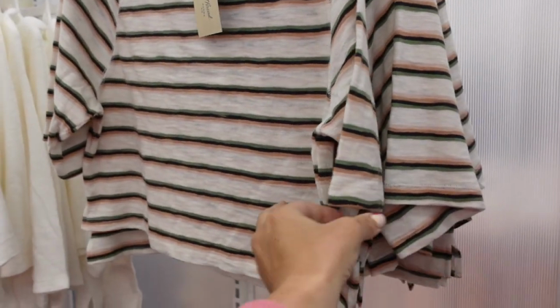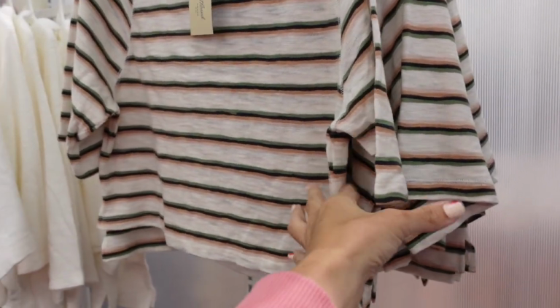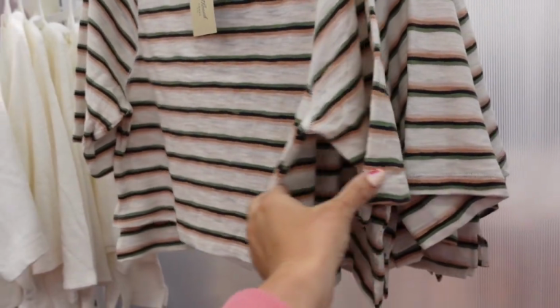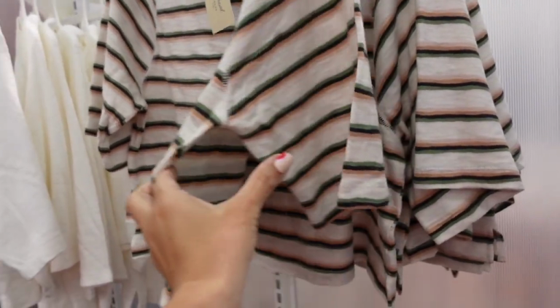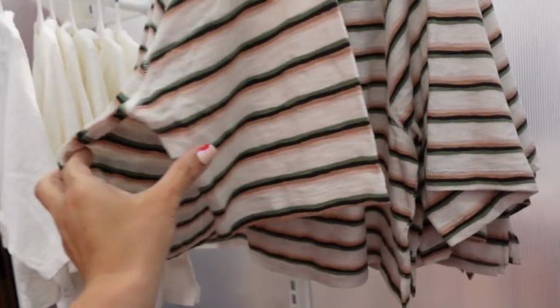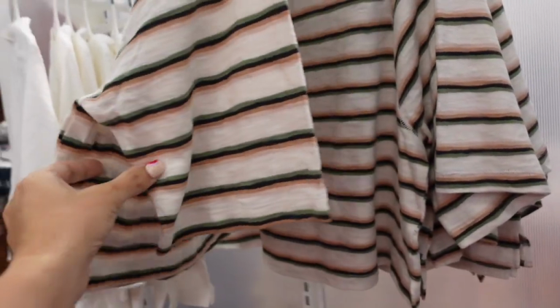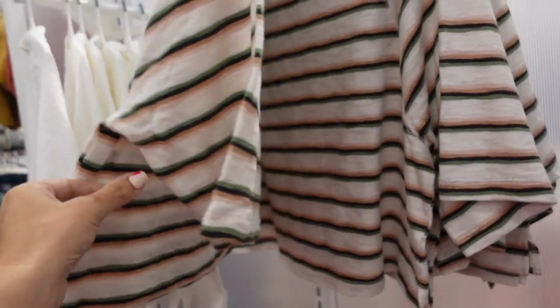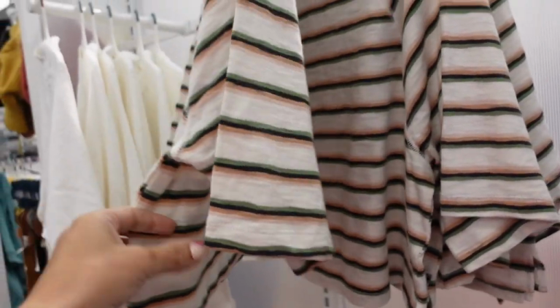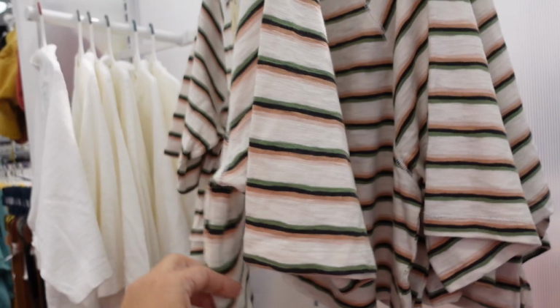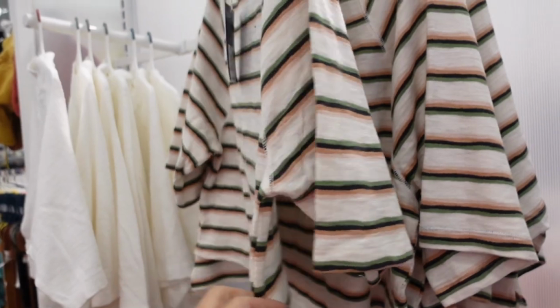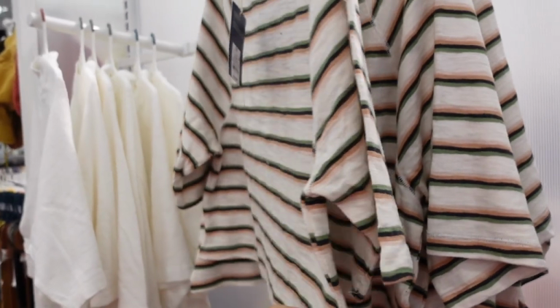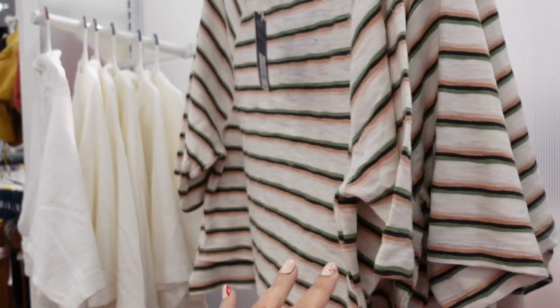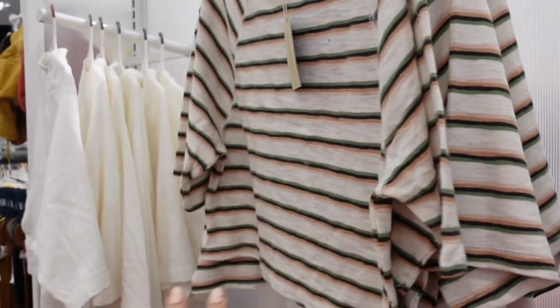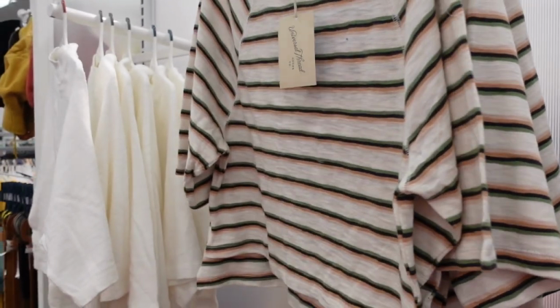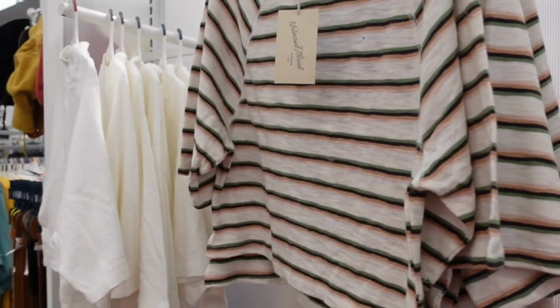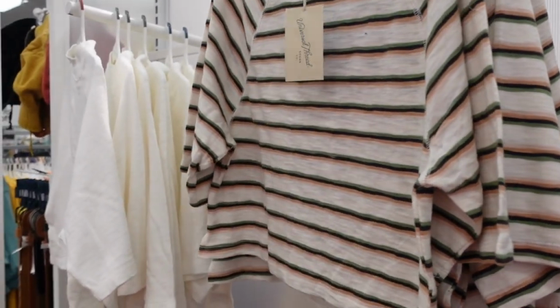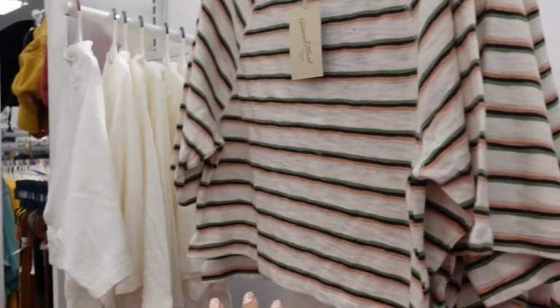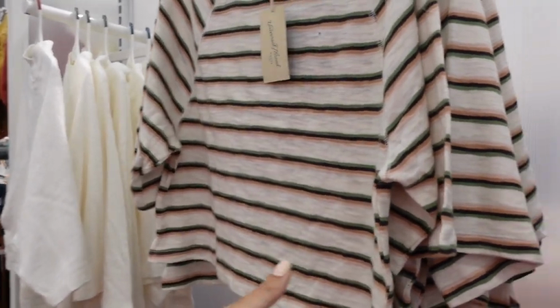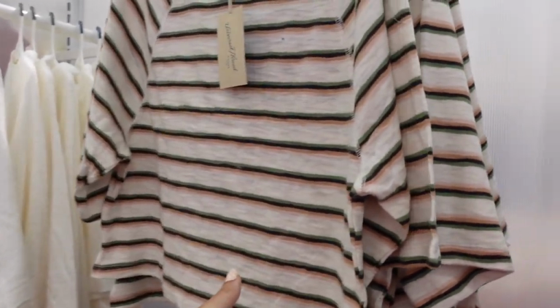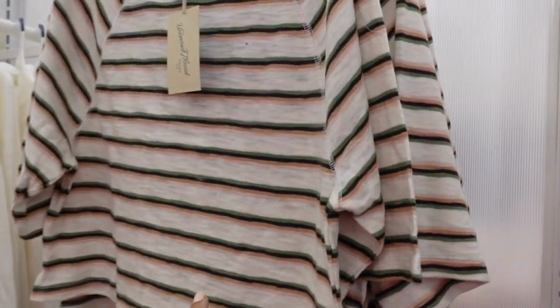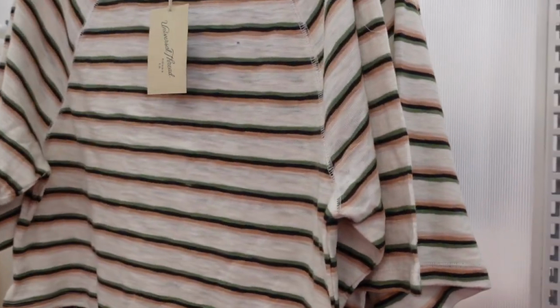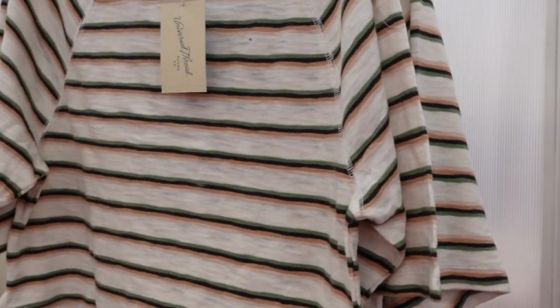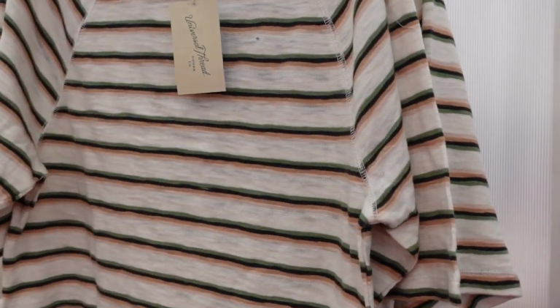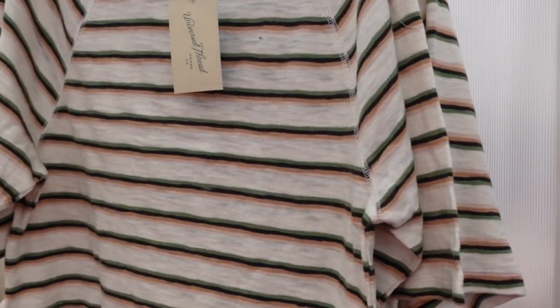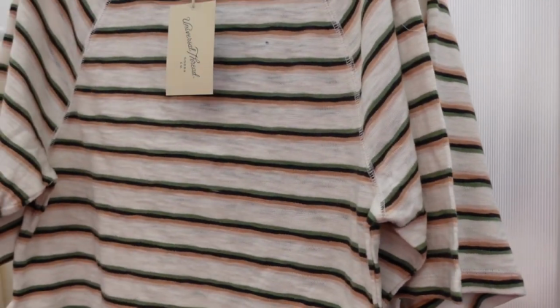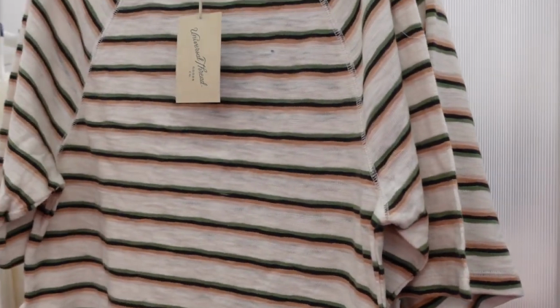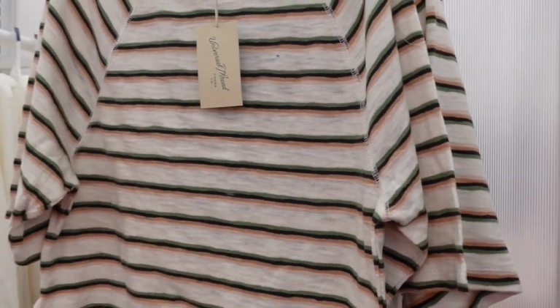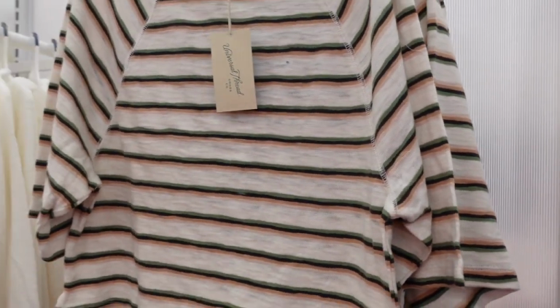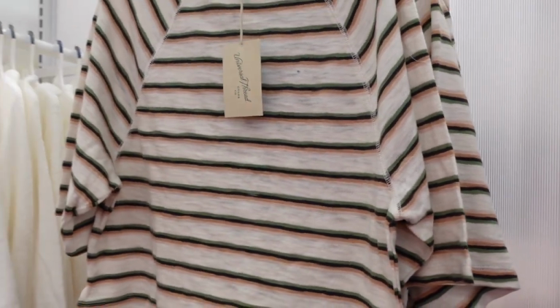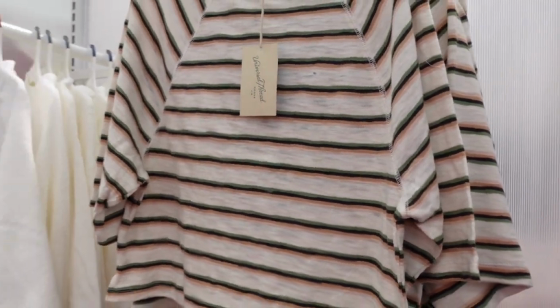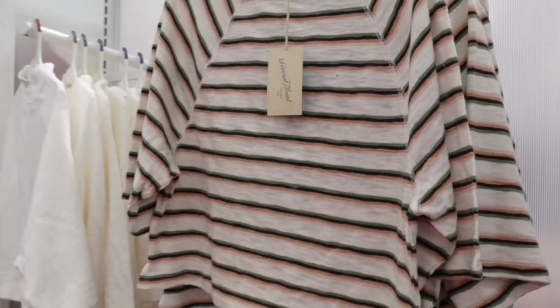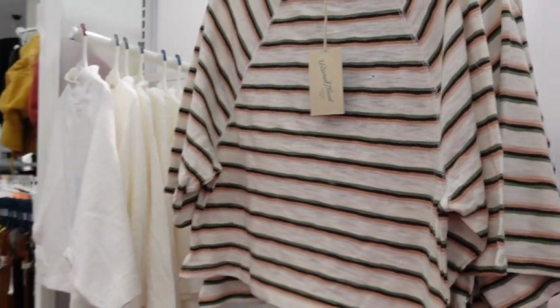They look like they're definitely shorter, not cropped, but if you want that length you could also size up.